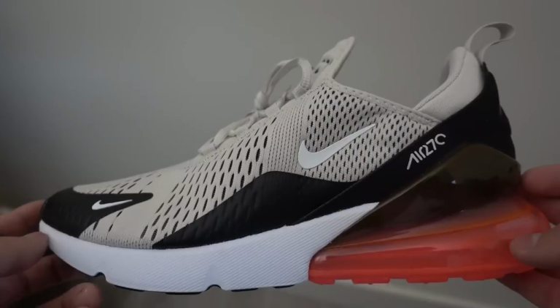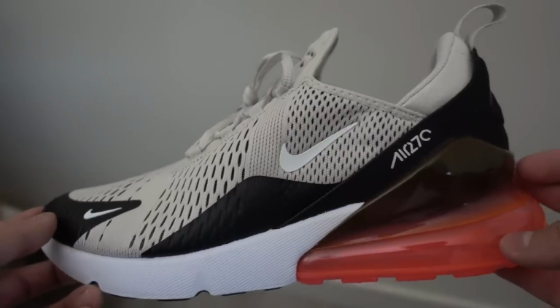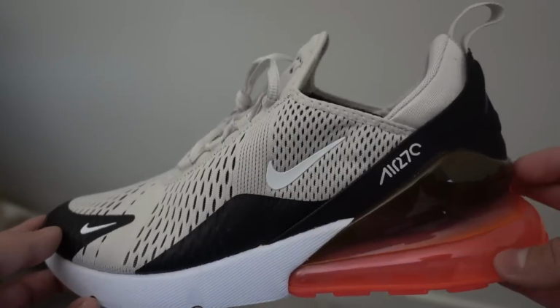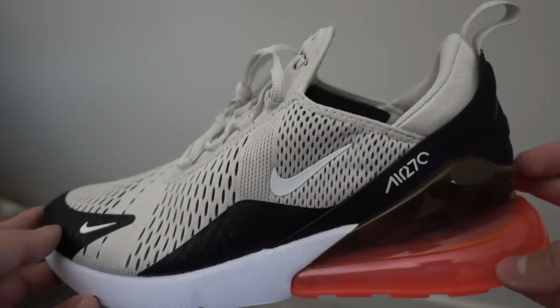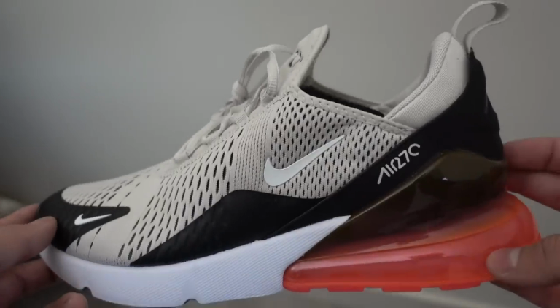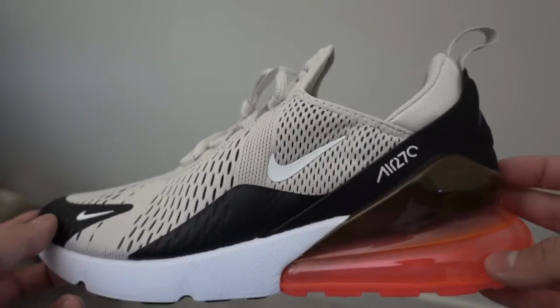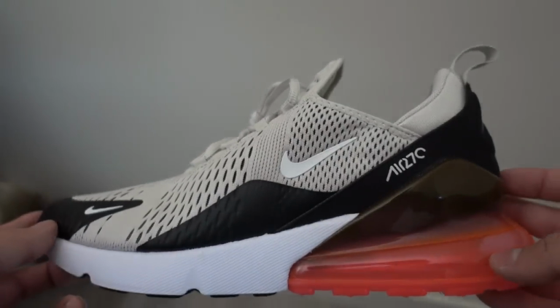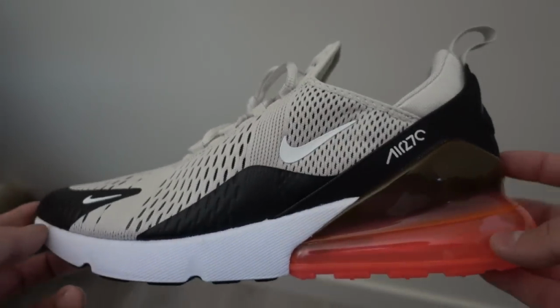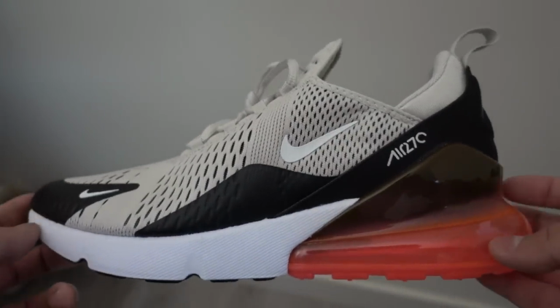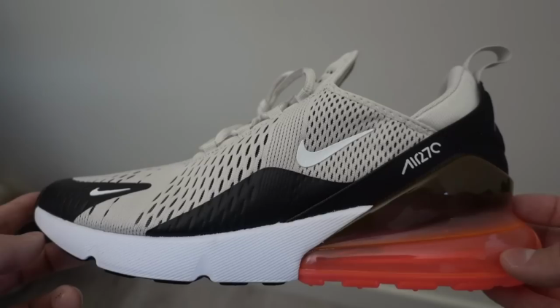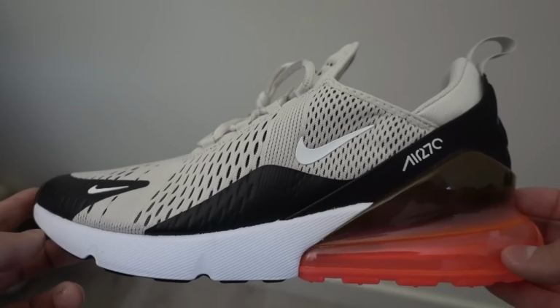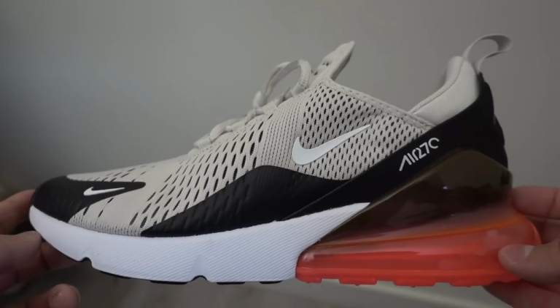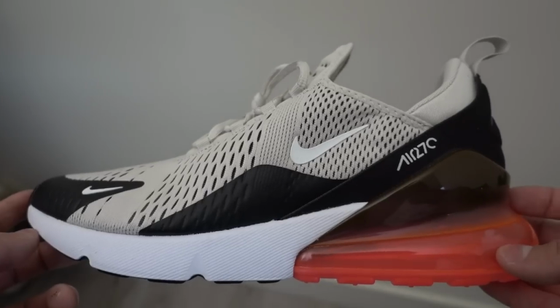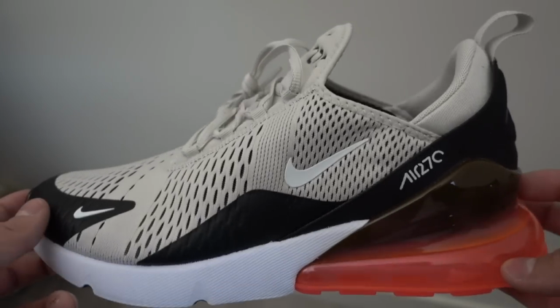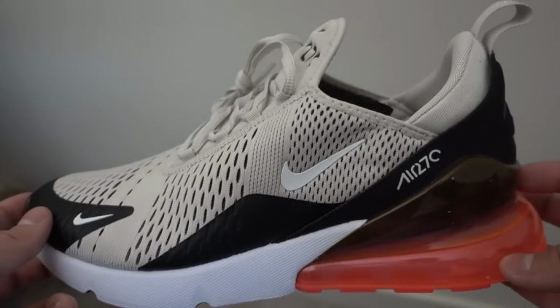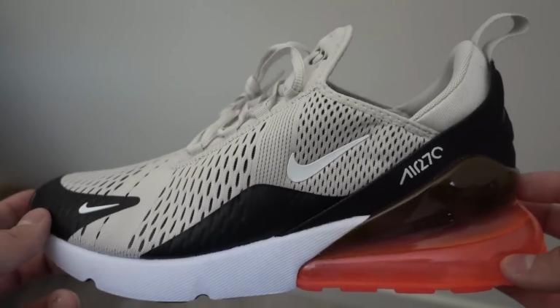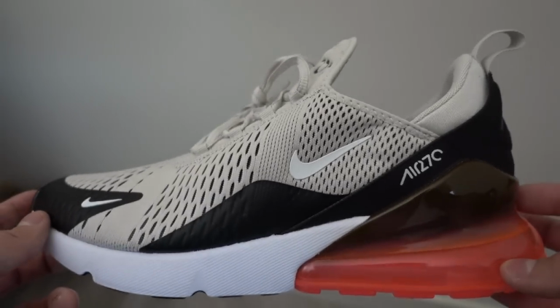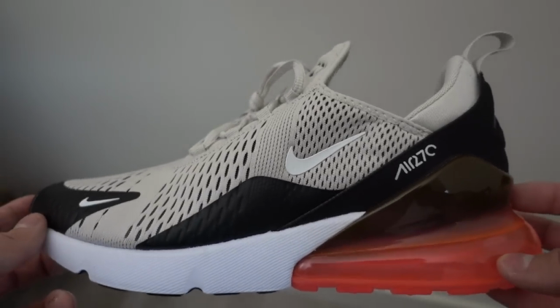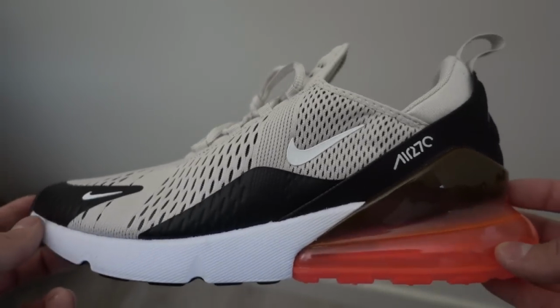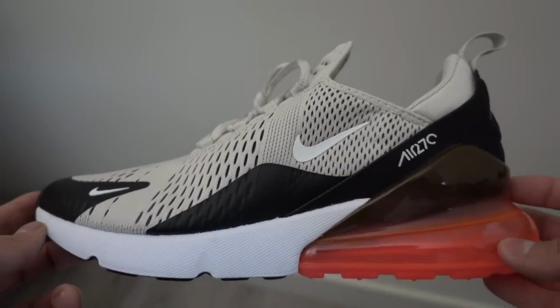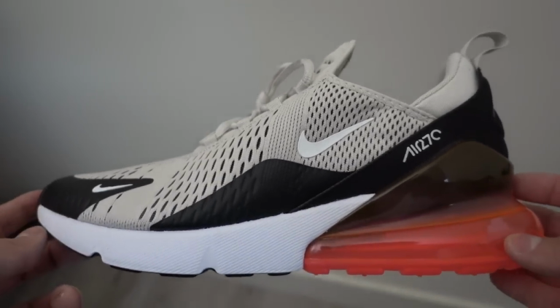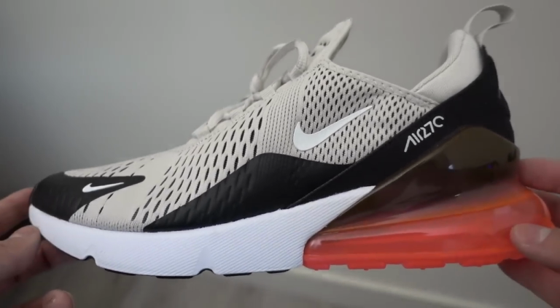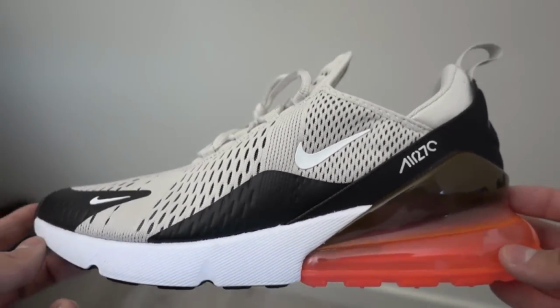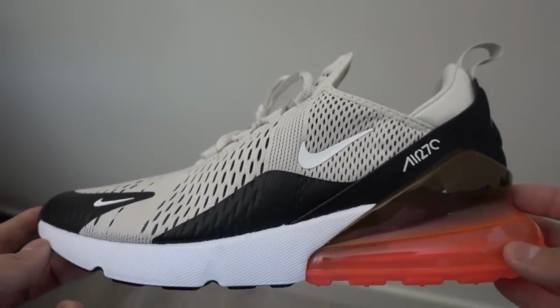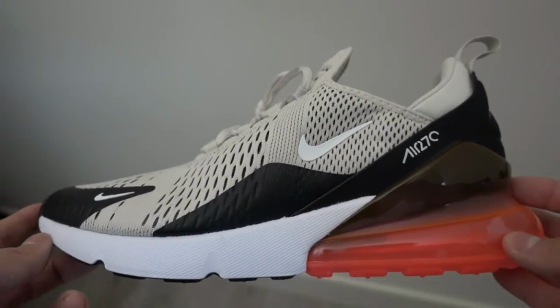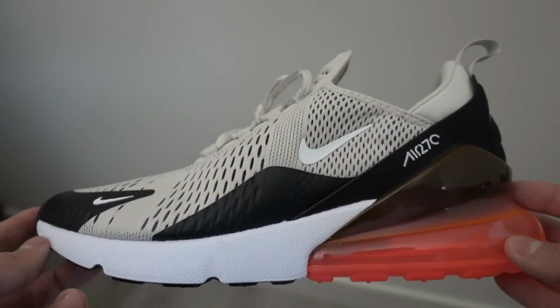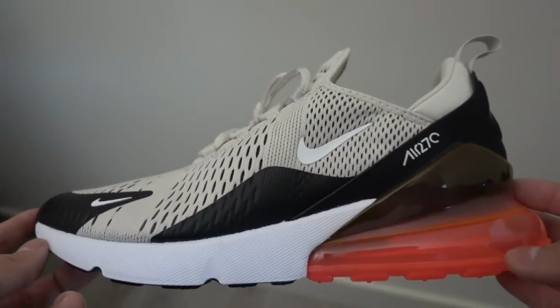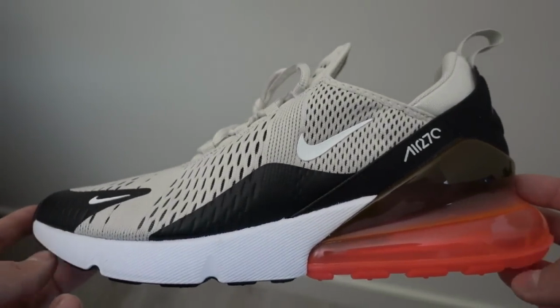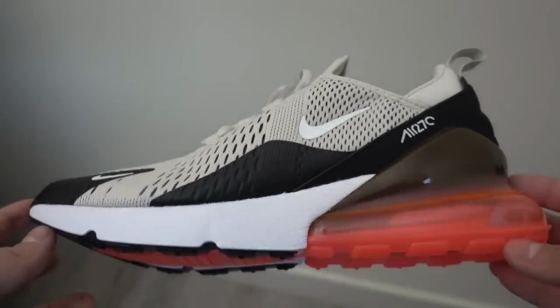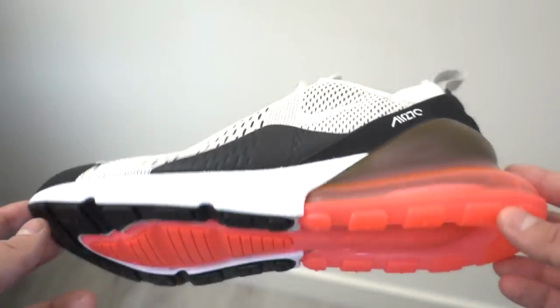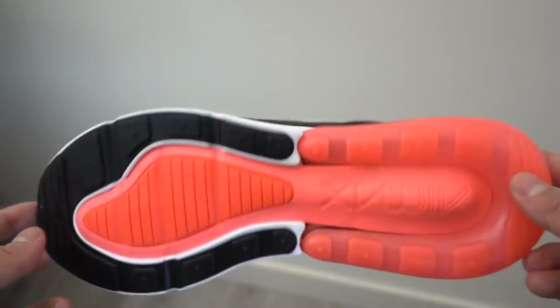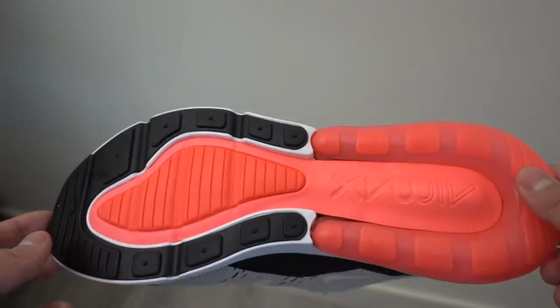Overall, the sneaker's not bad looking in hand, and there are some really phenomenal colorways. This is personally my favorite one that's released so far.